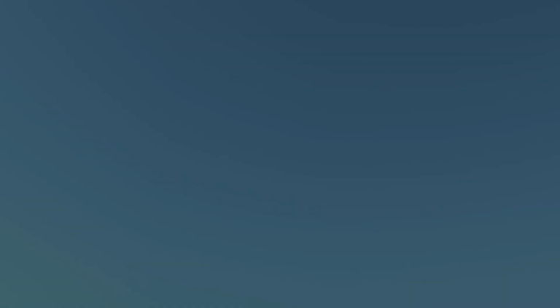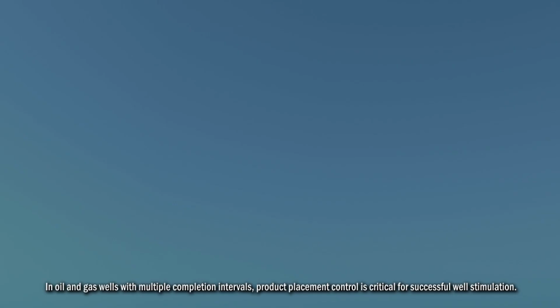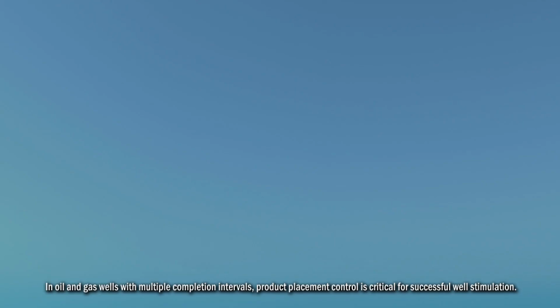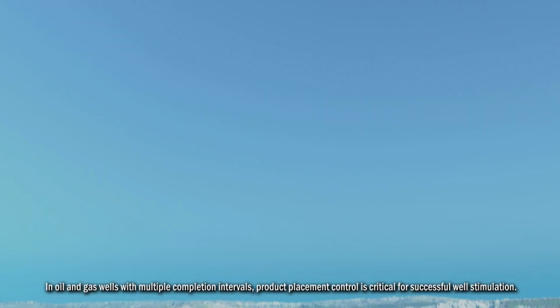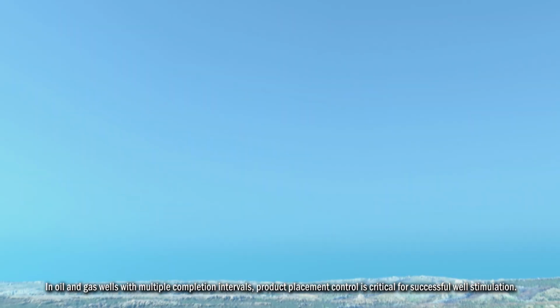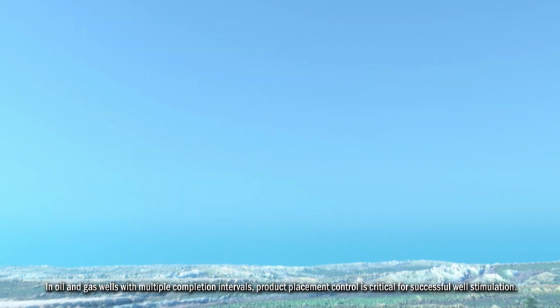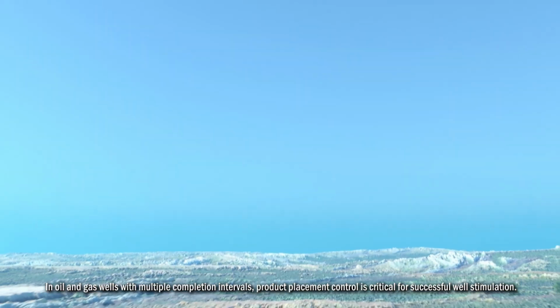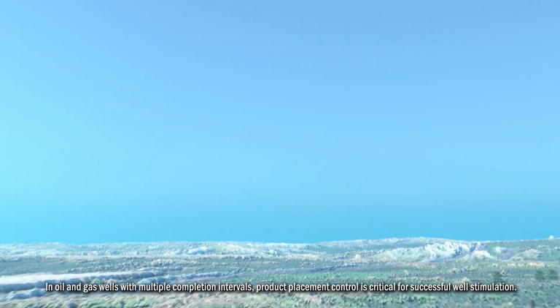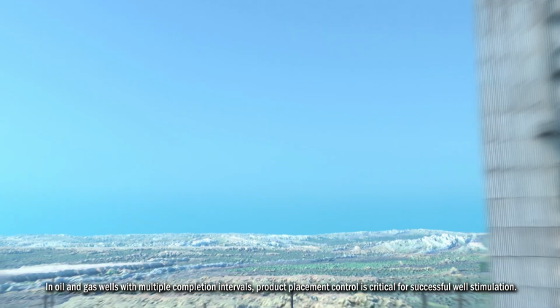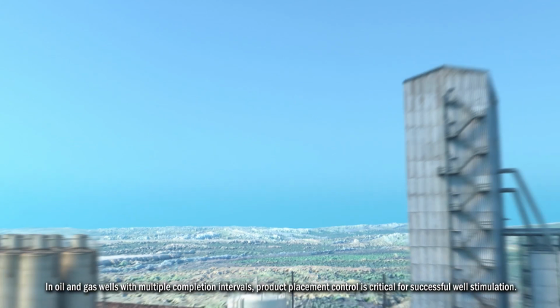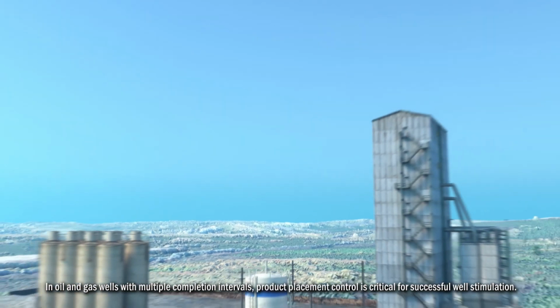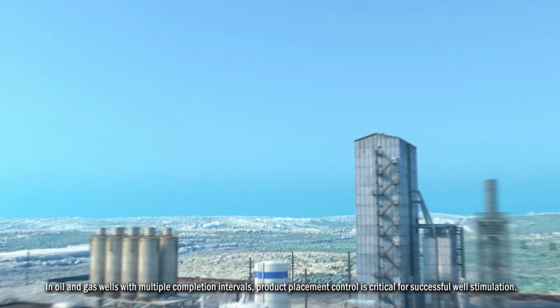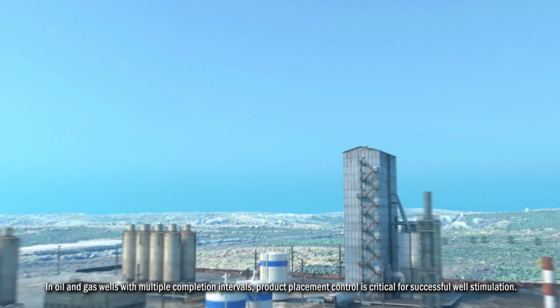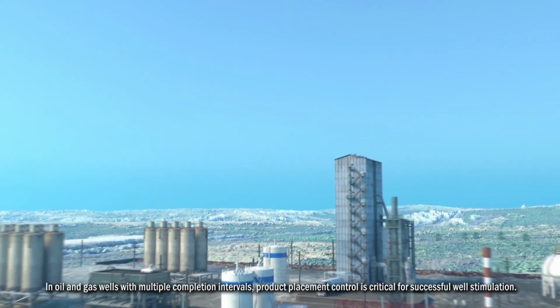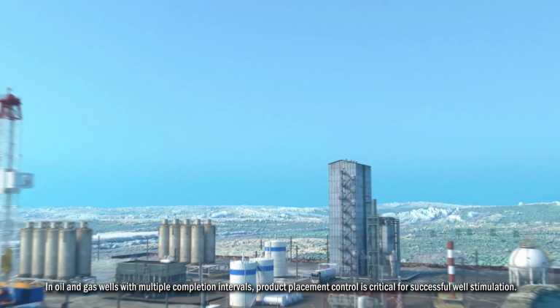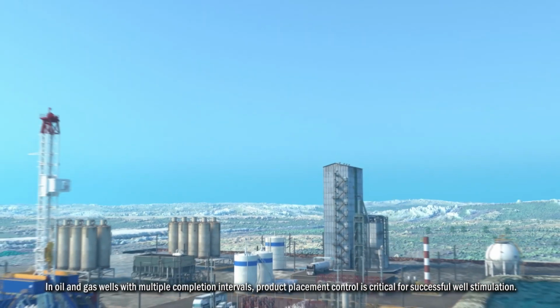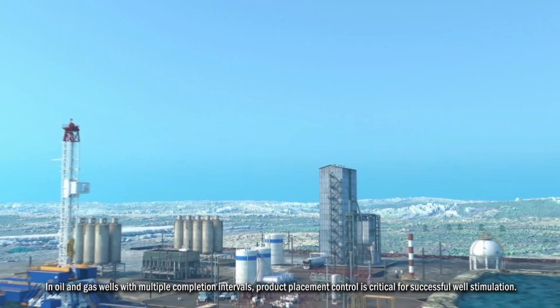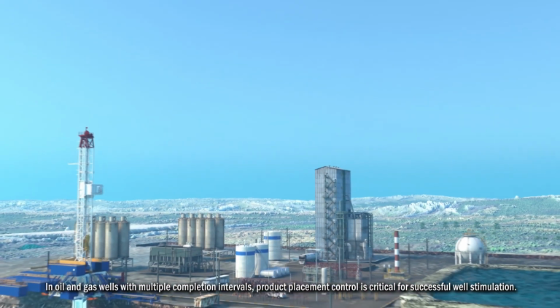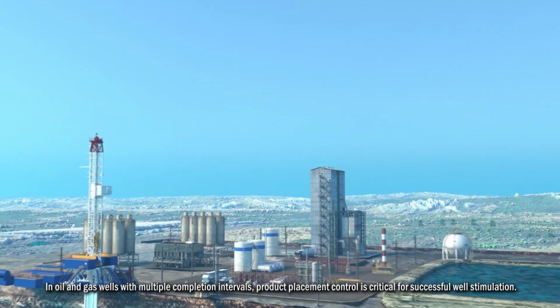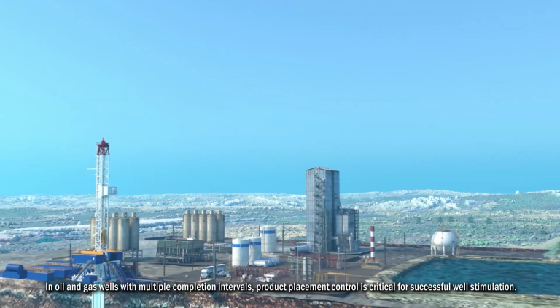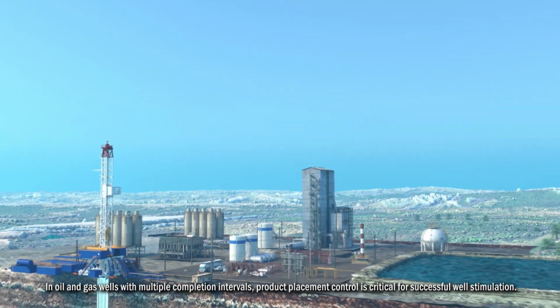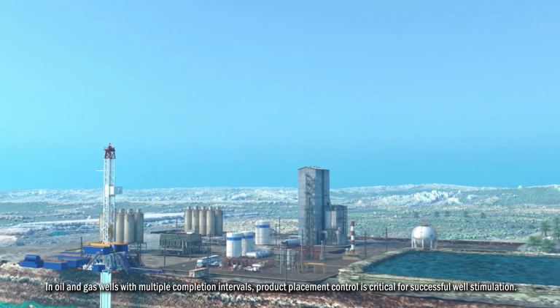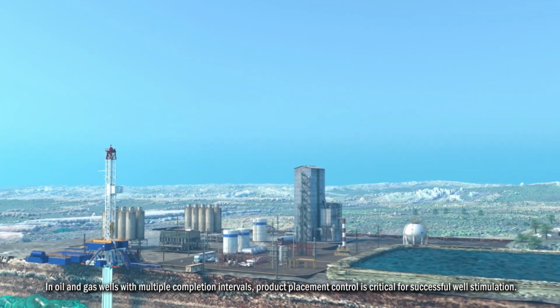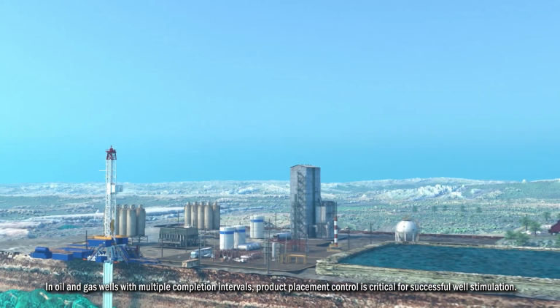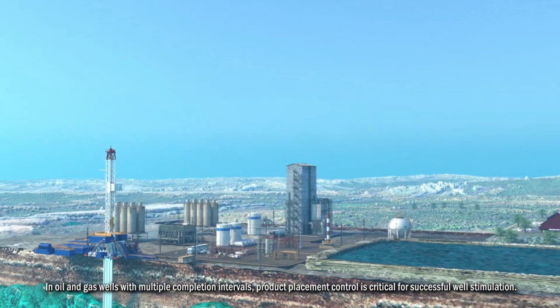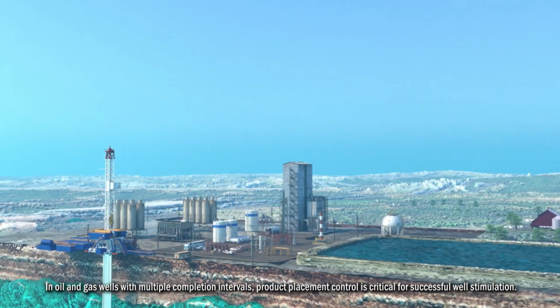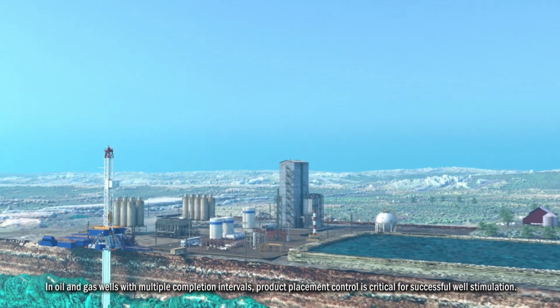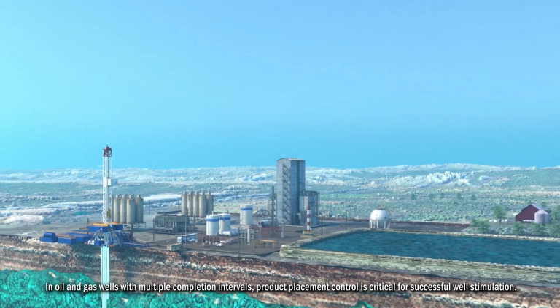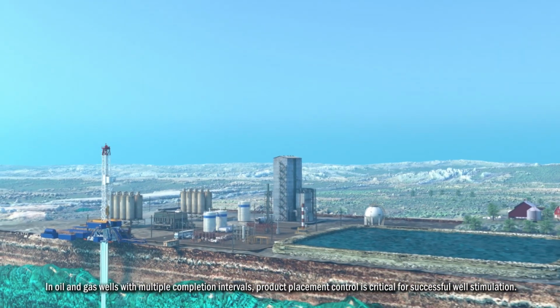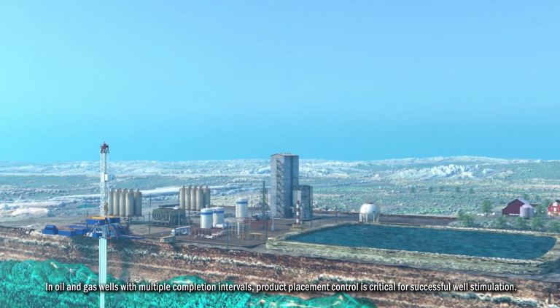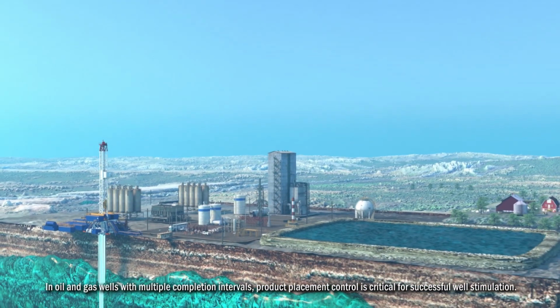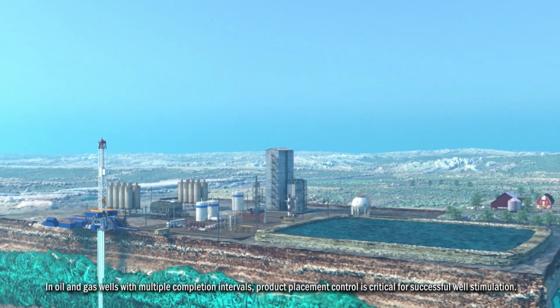In oil and gas wells with multiple completion intervals, product placement control is critical for successful well stimulation.